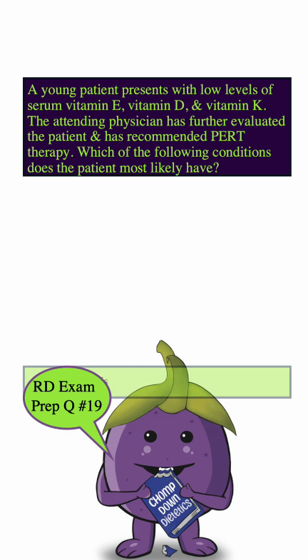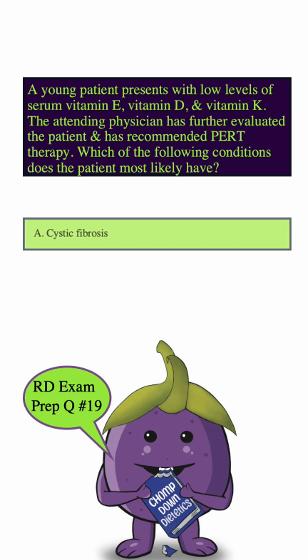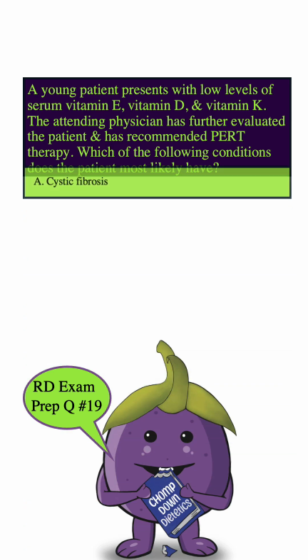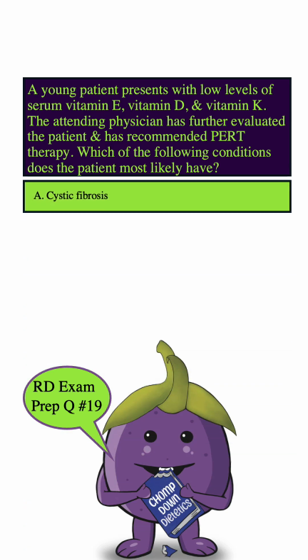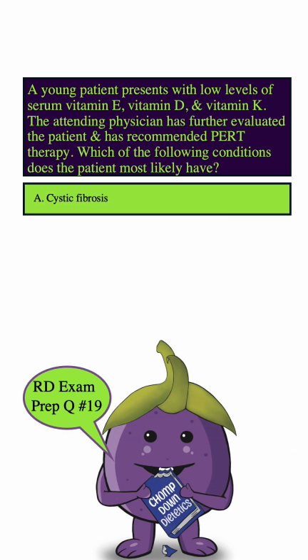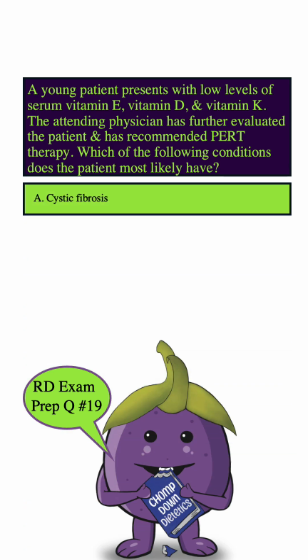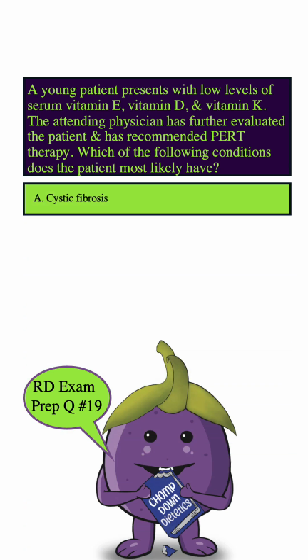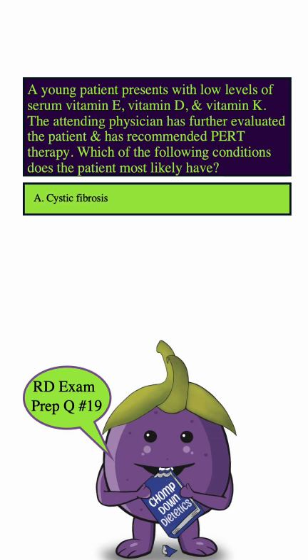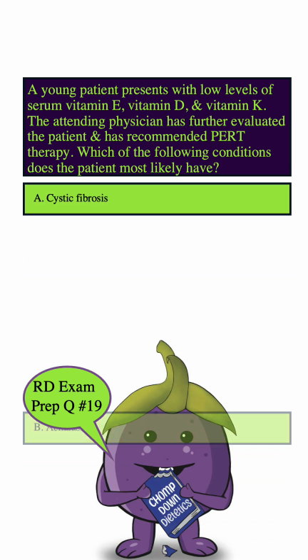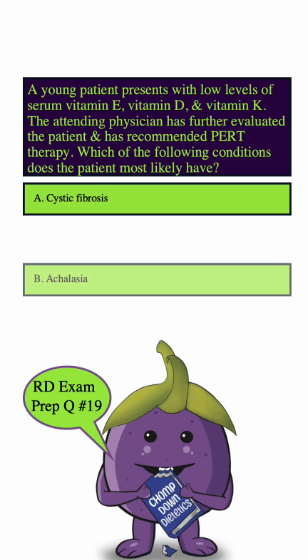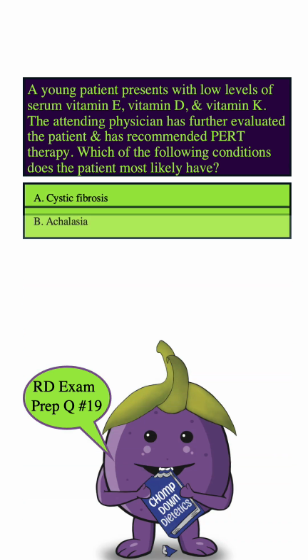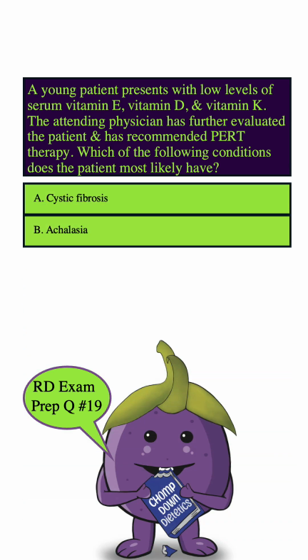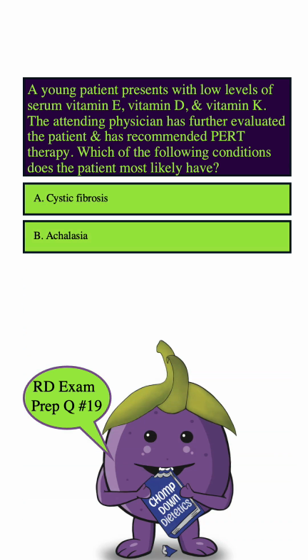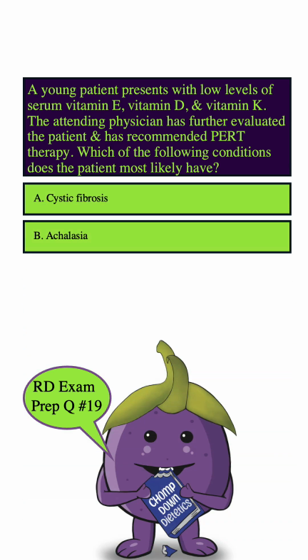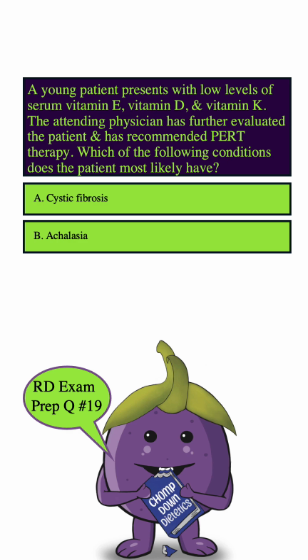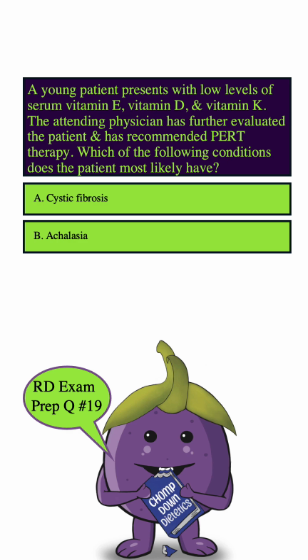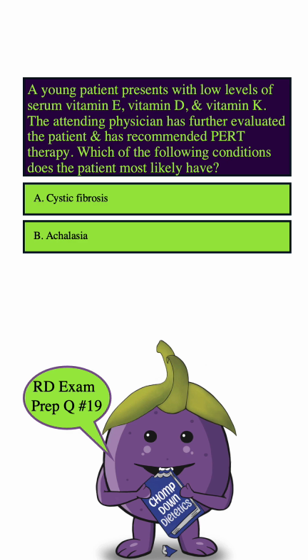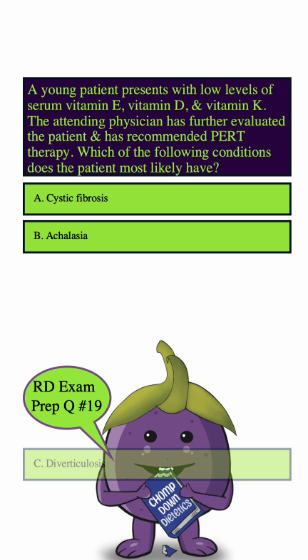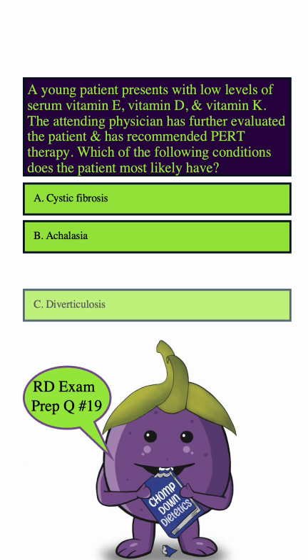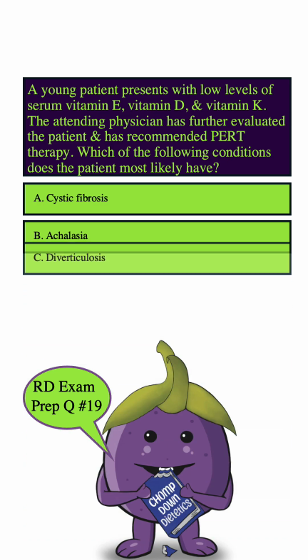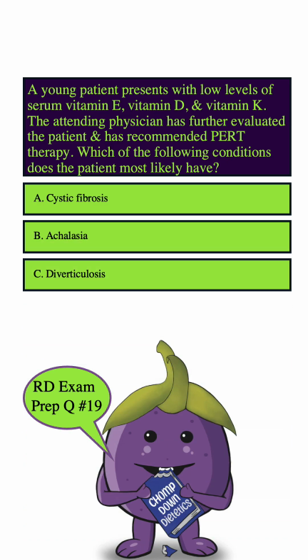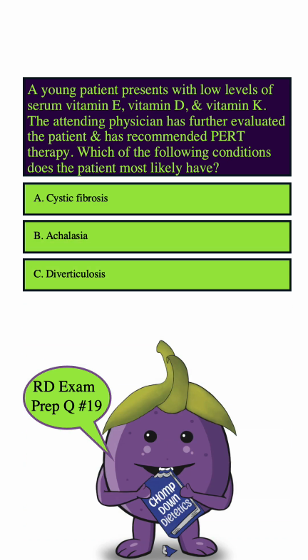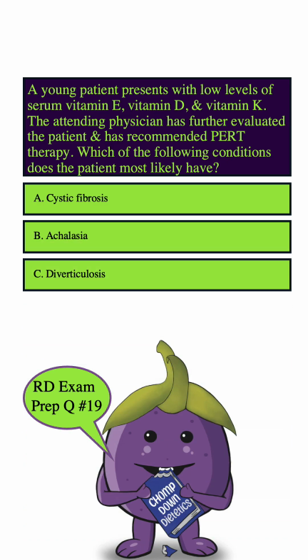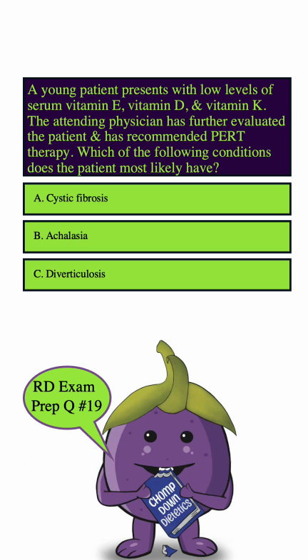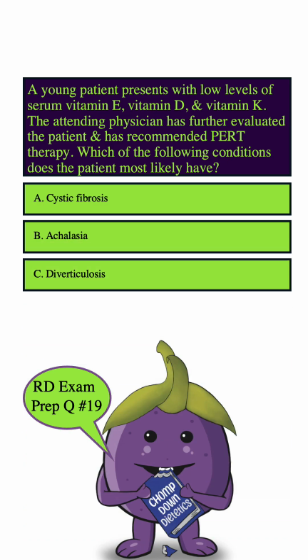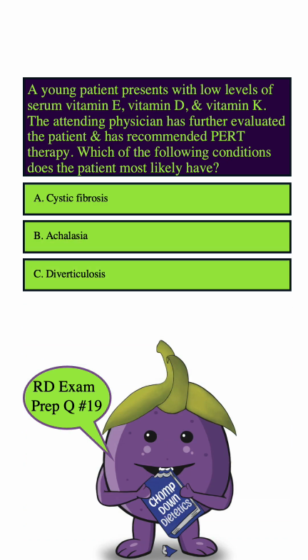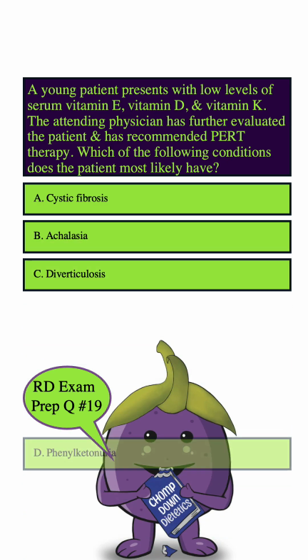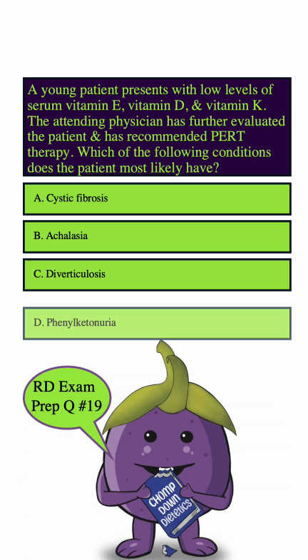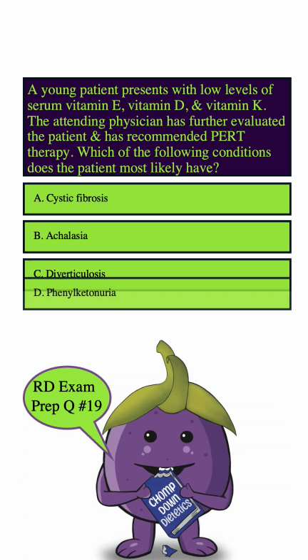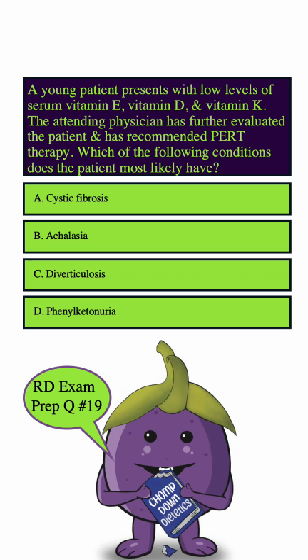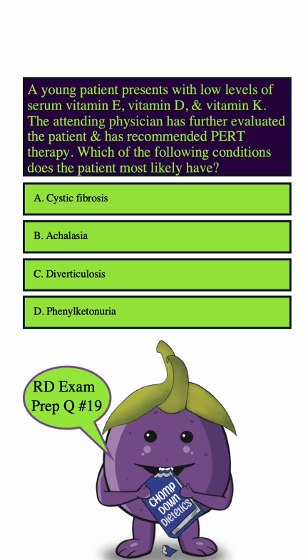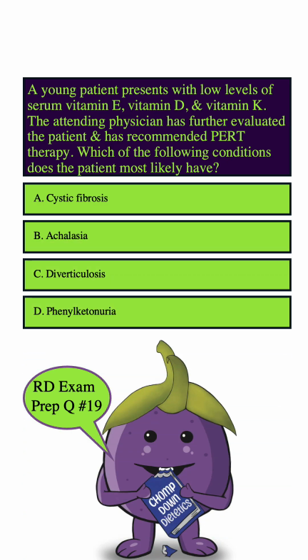A. Cystic fibrosis. B. Achalasia. C. Diverticulosis. D. Phenylketonuria.